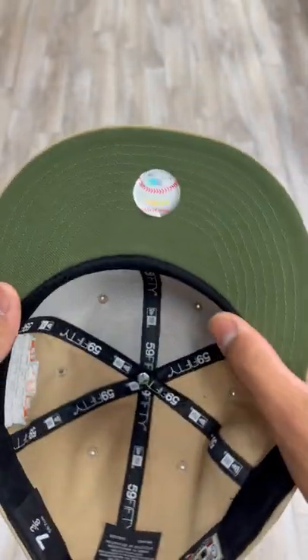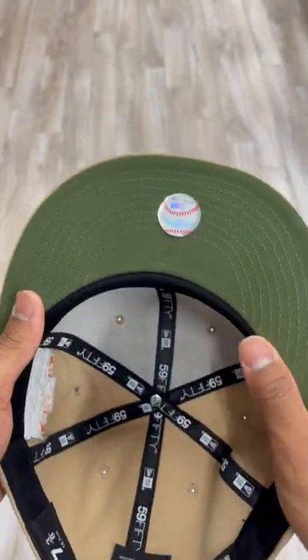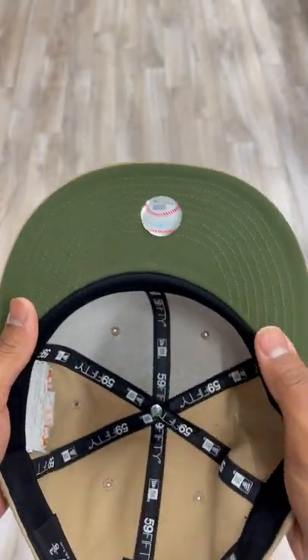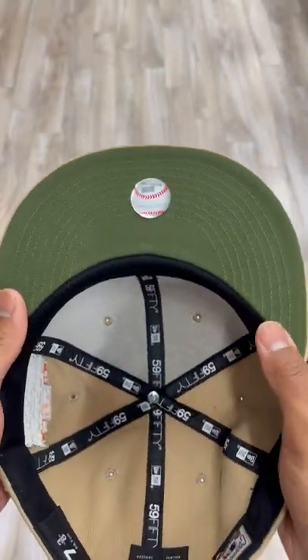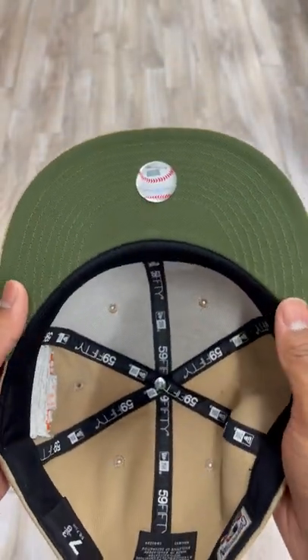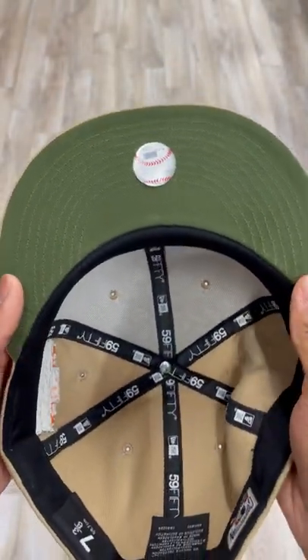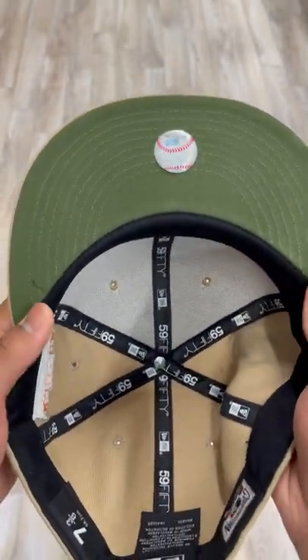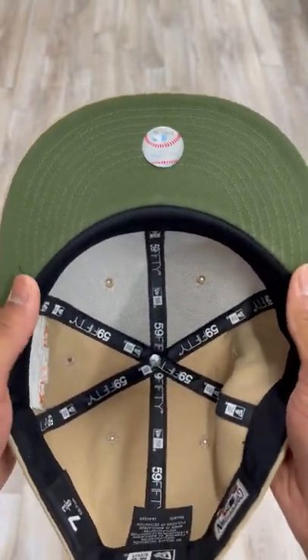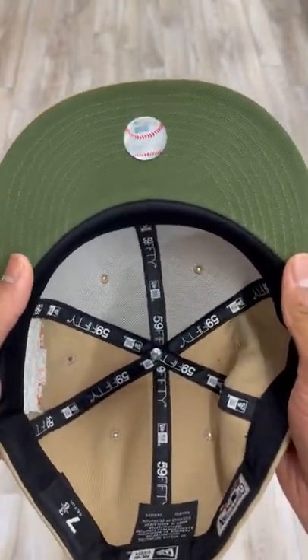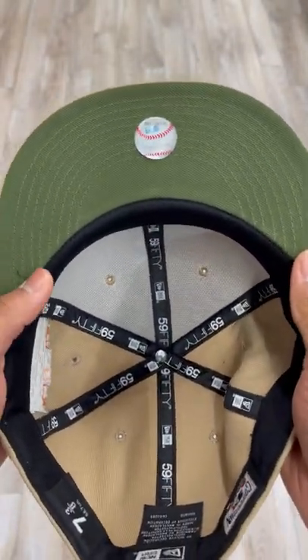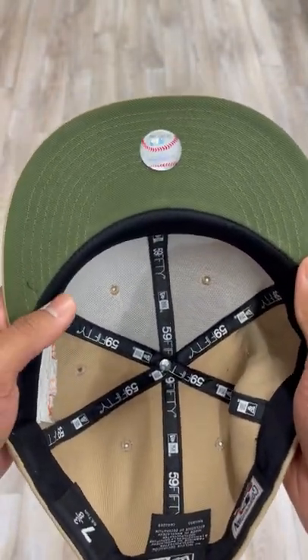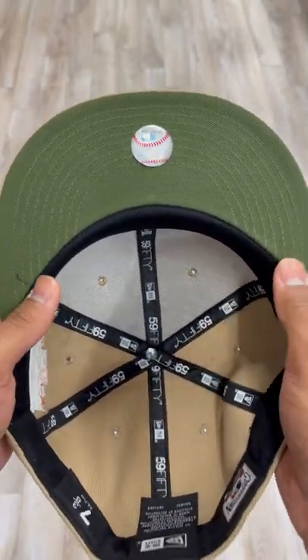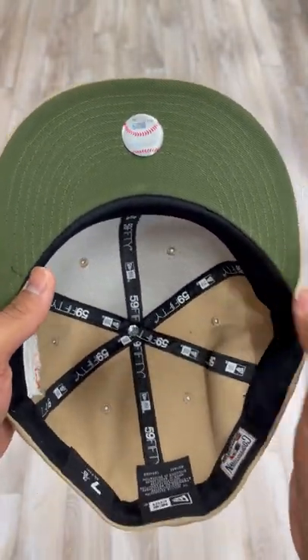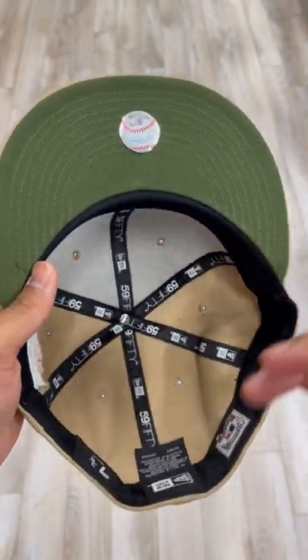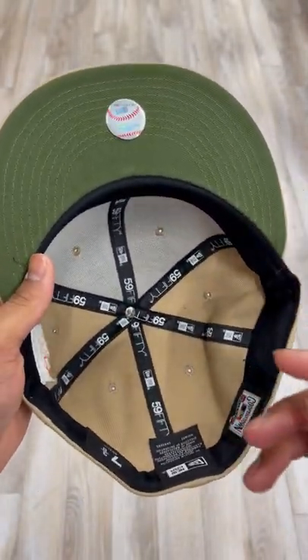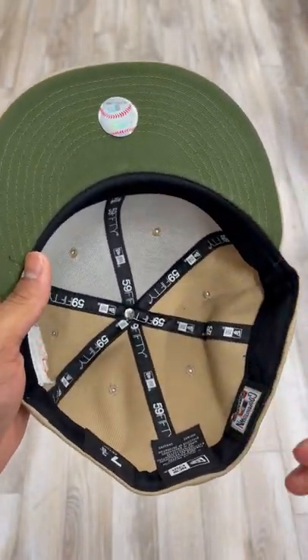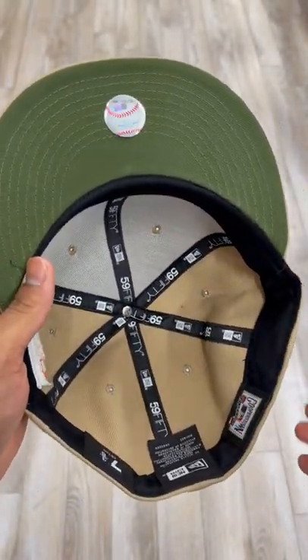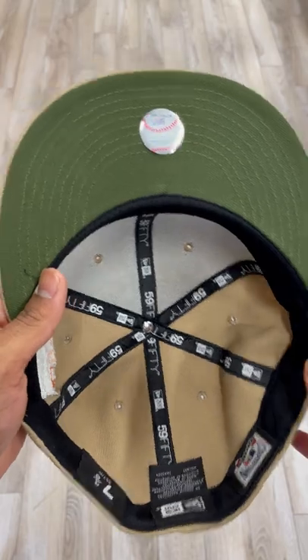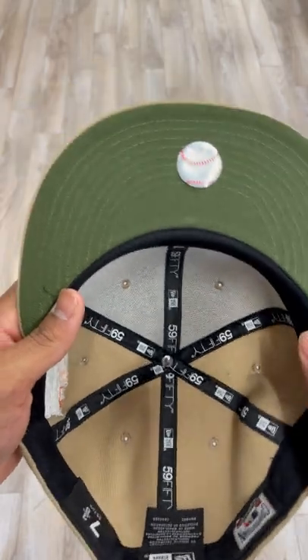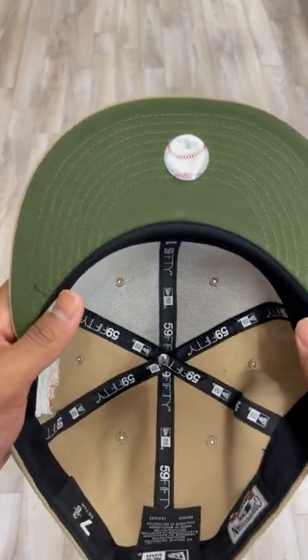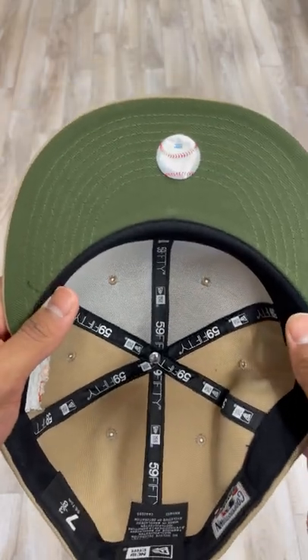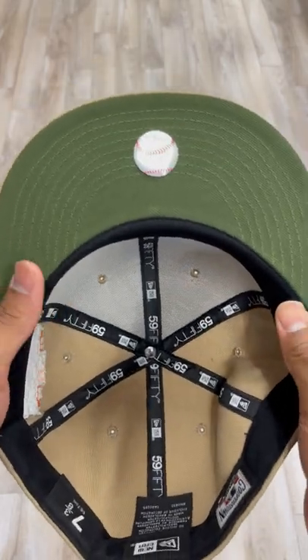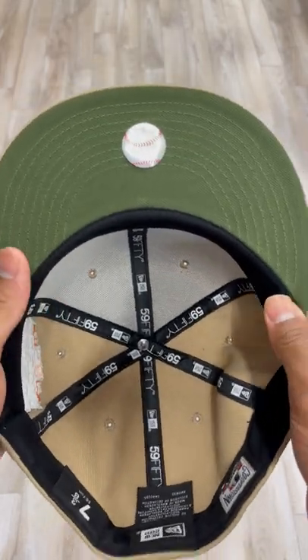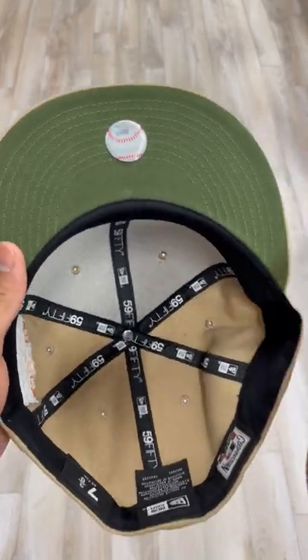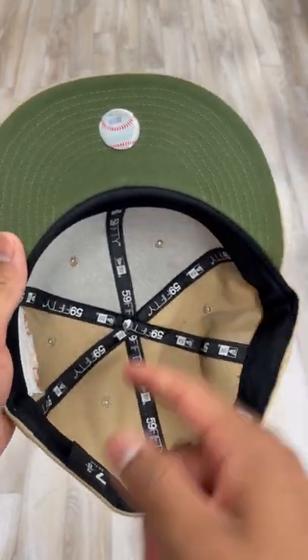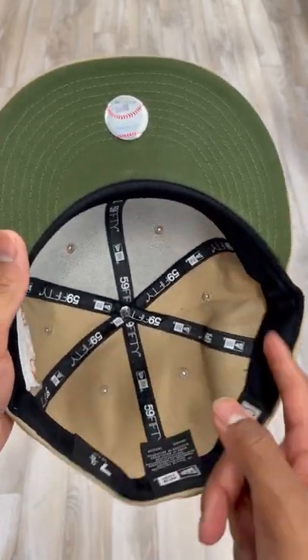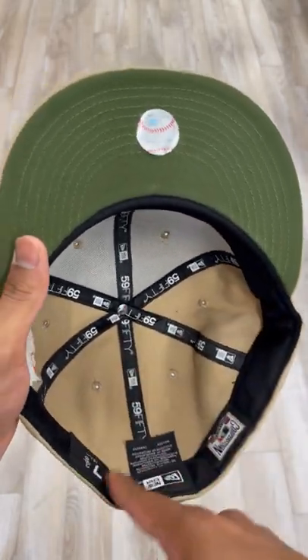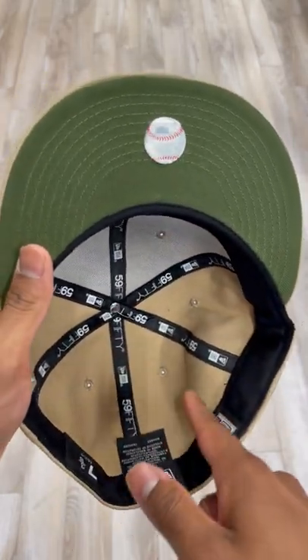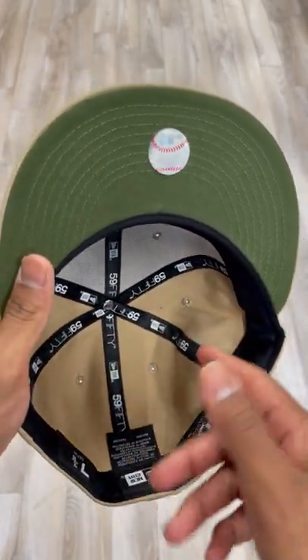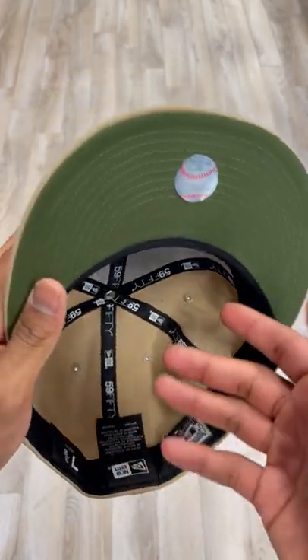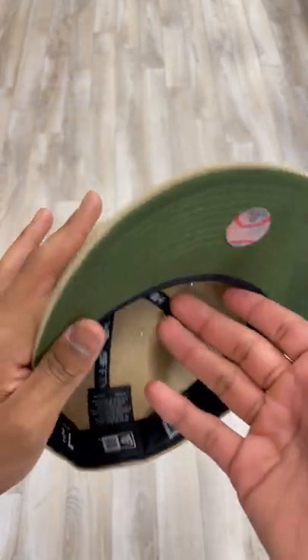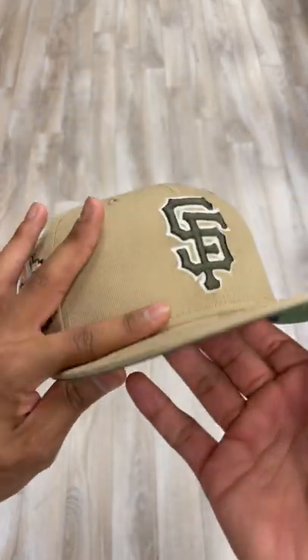Very, very nice. Dark olive green underbrim with the black guts on the inside.